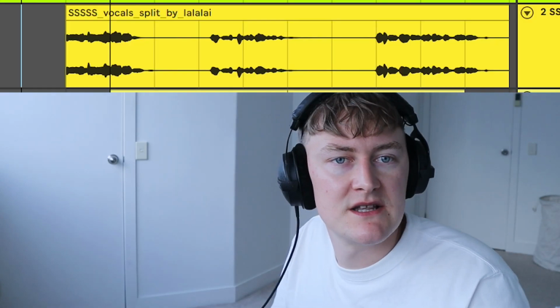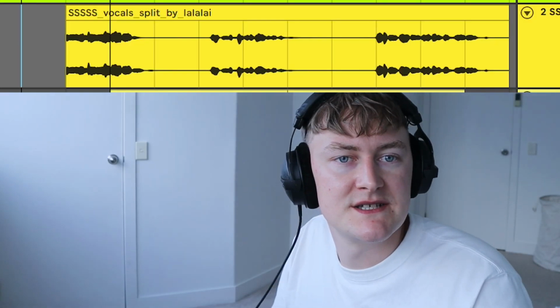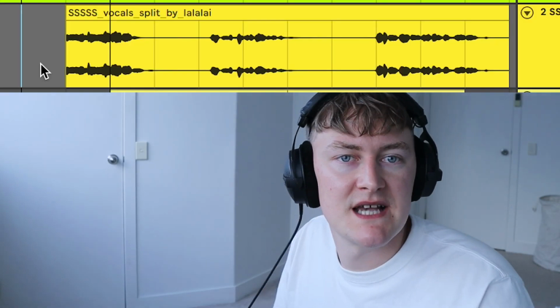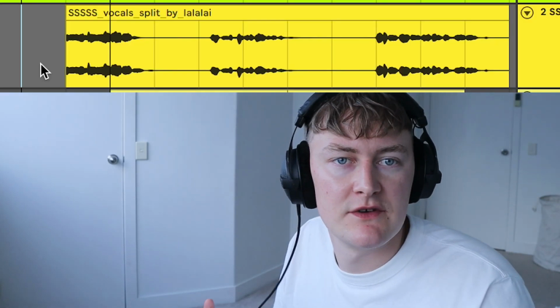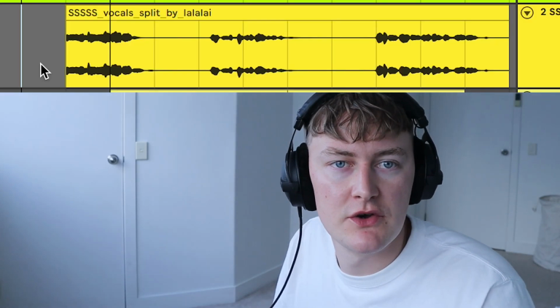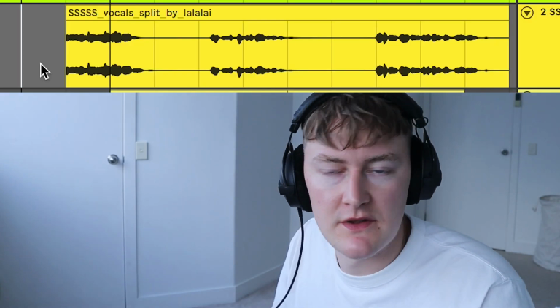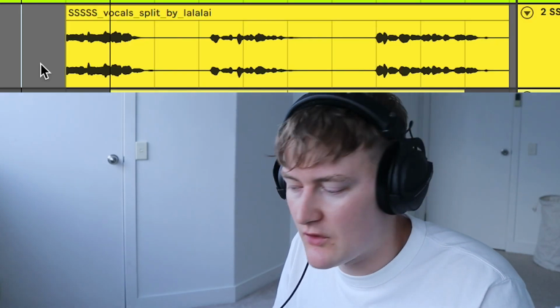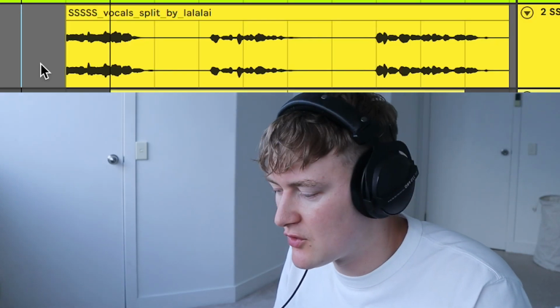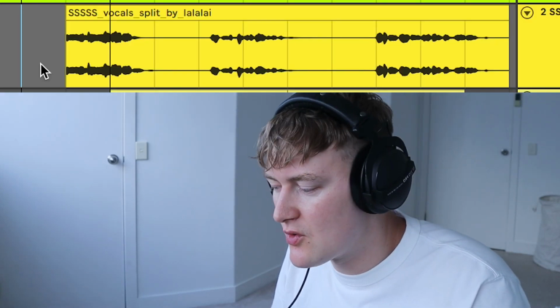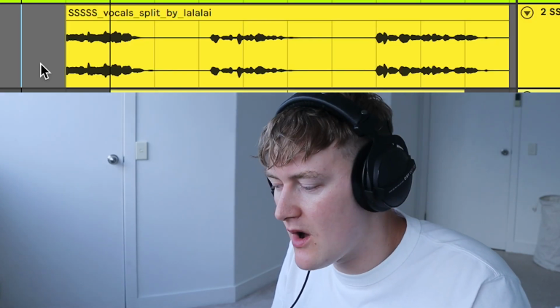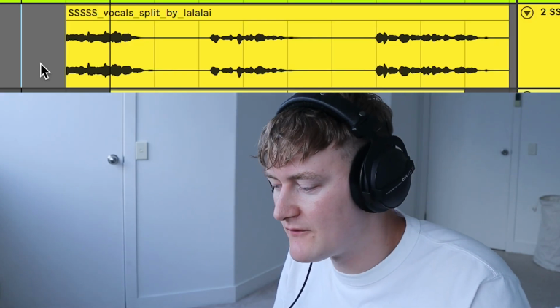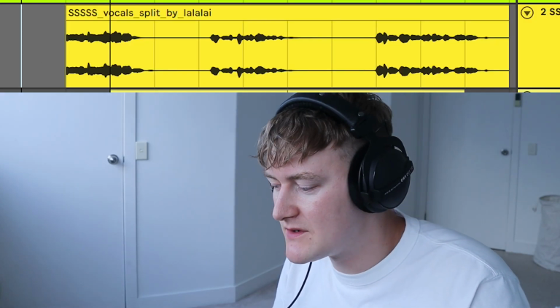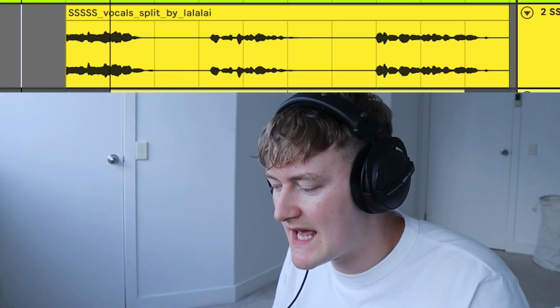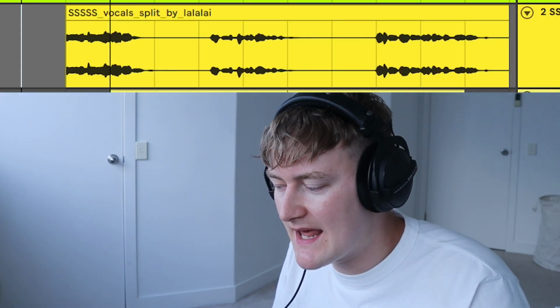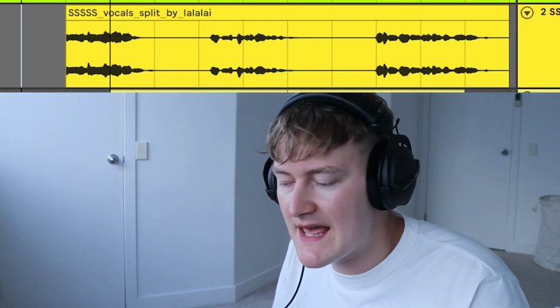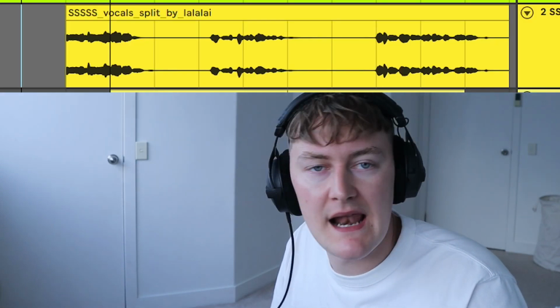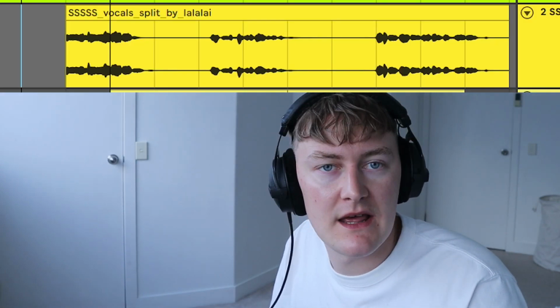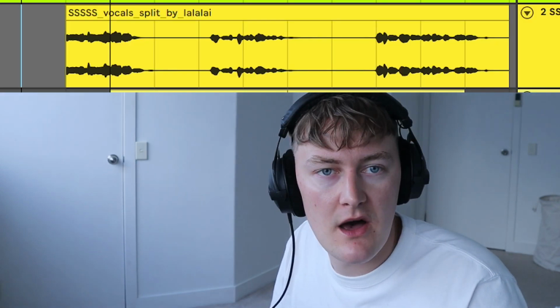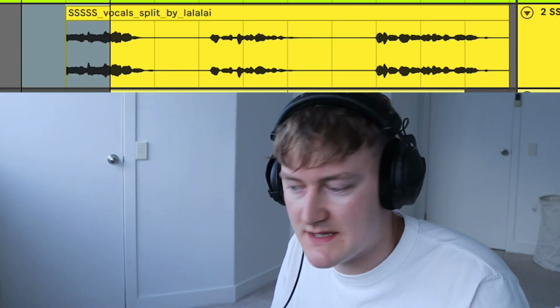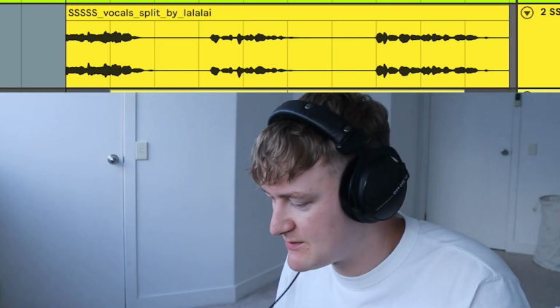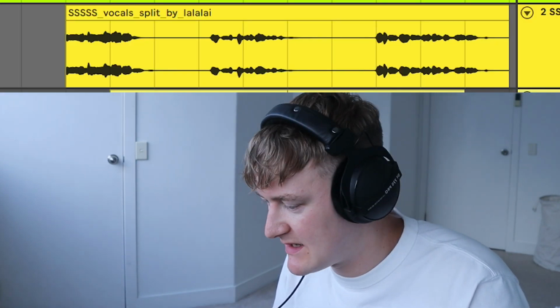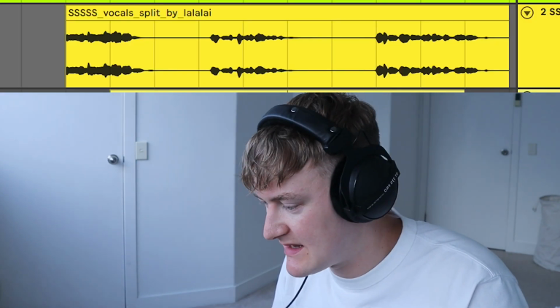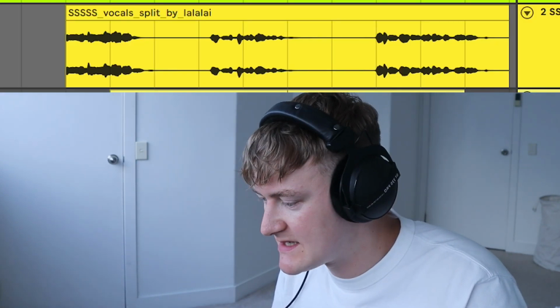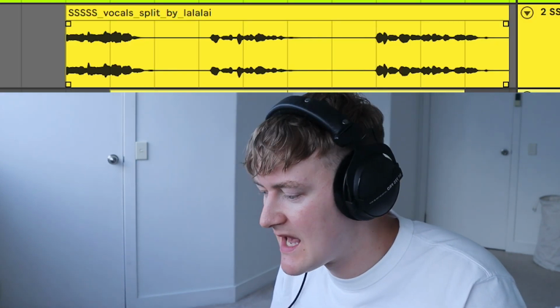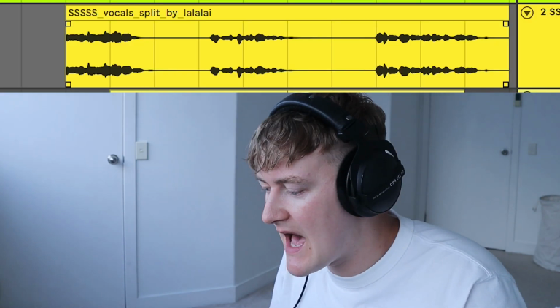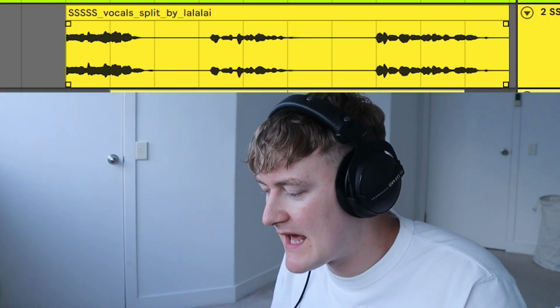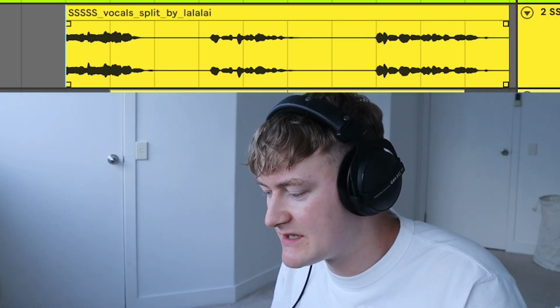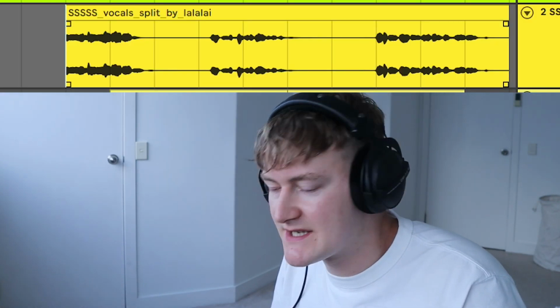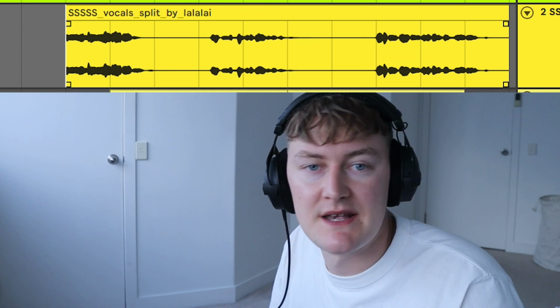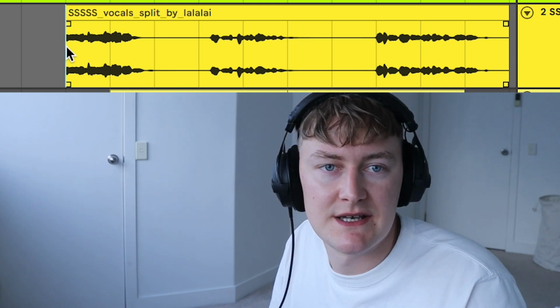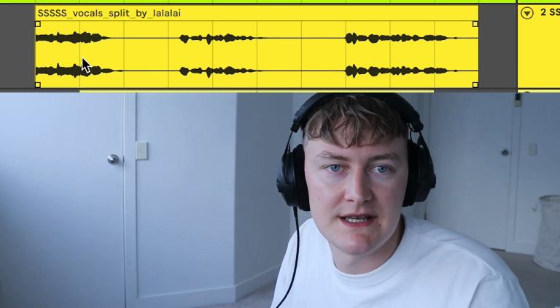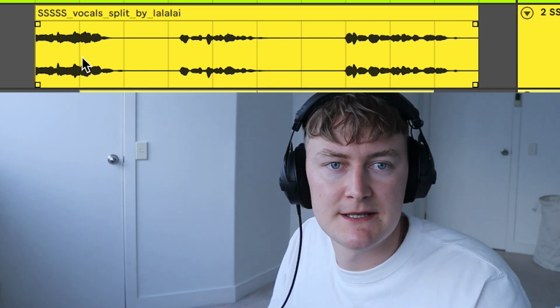Lastly, let's have a quick look at the vocal. I've used LA2A to split this and it just sounds like this.